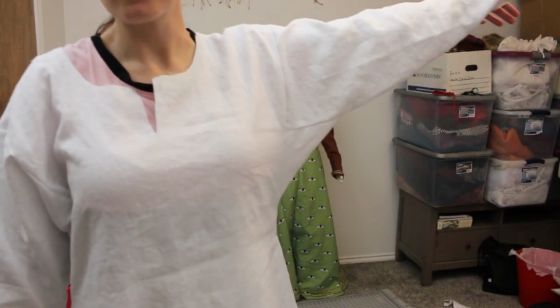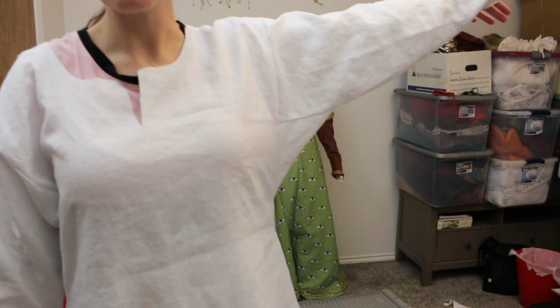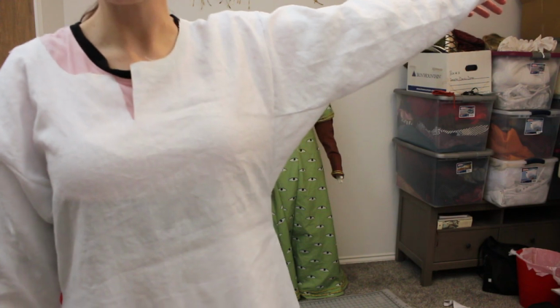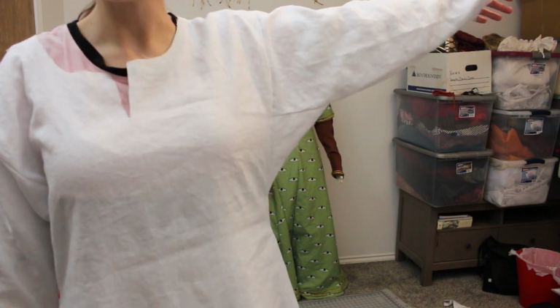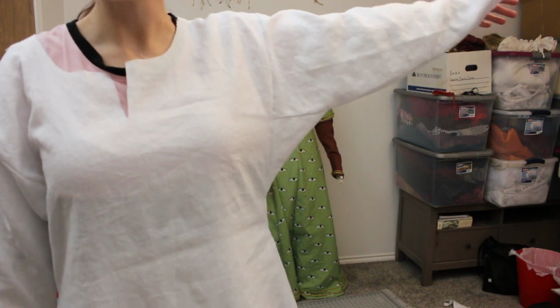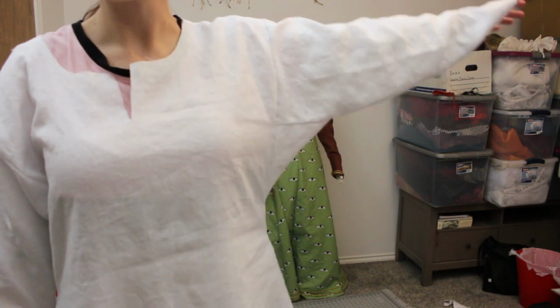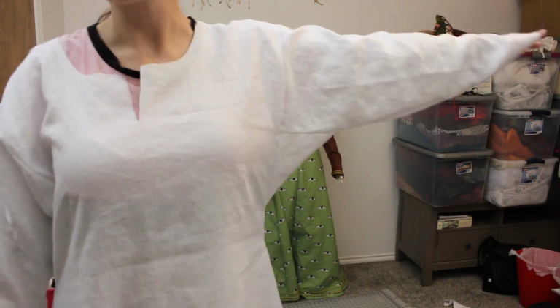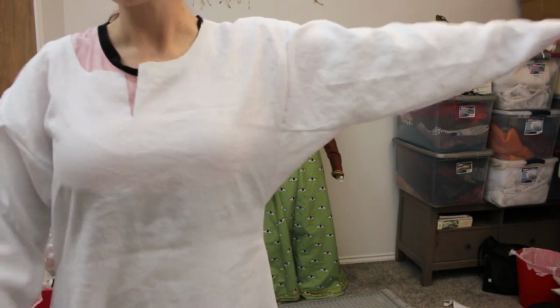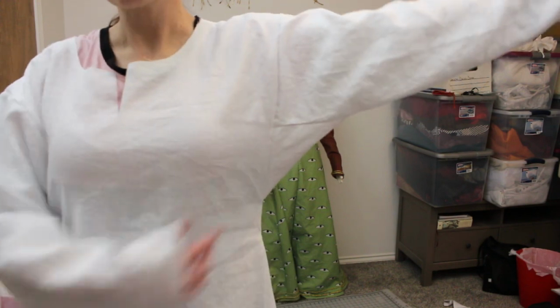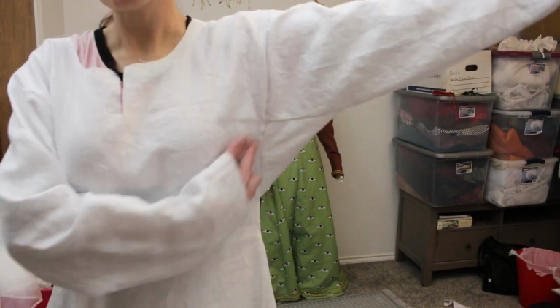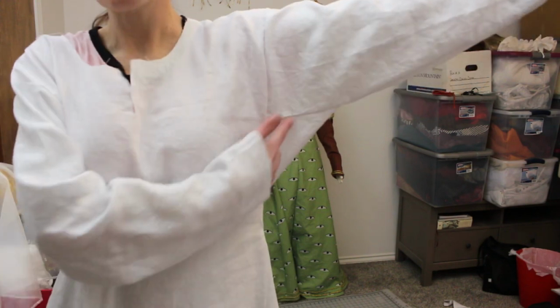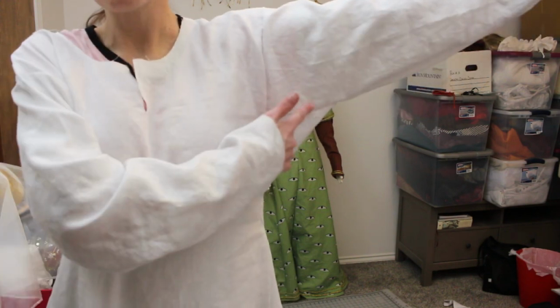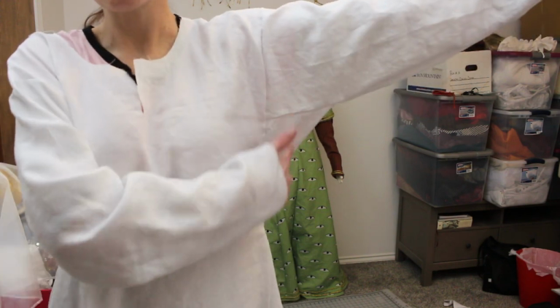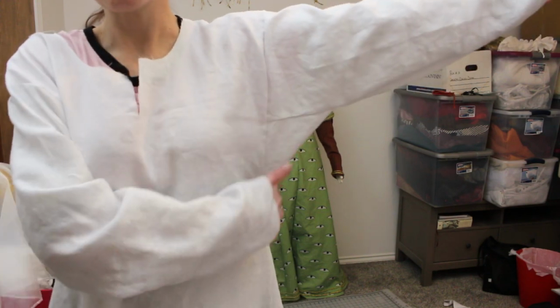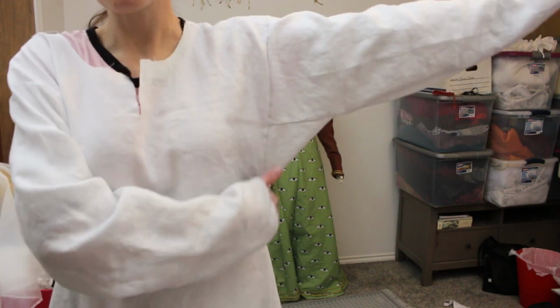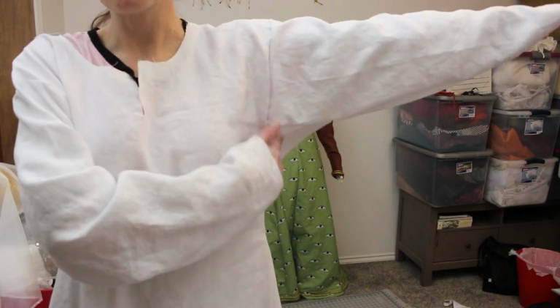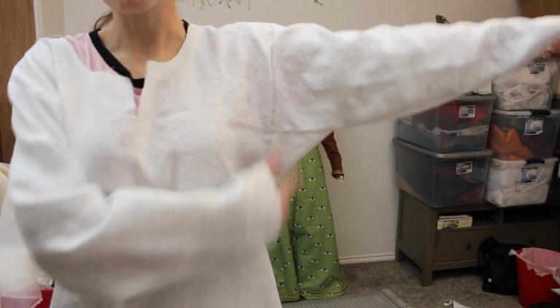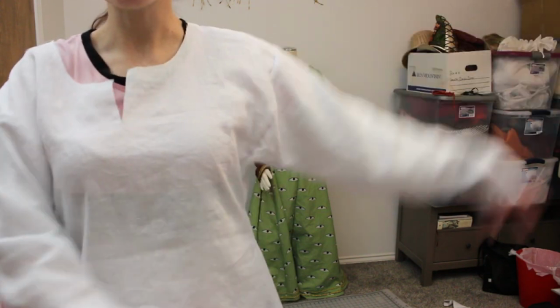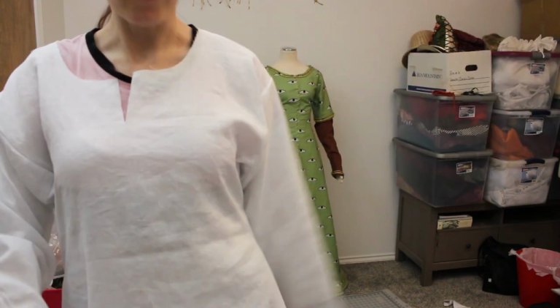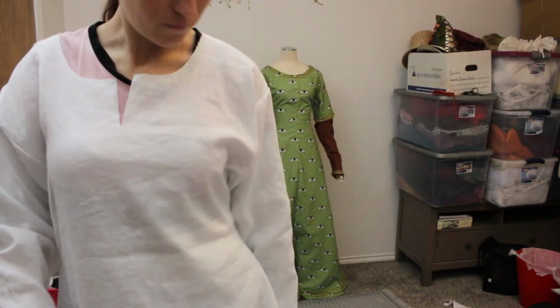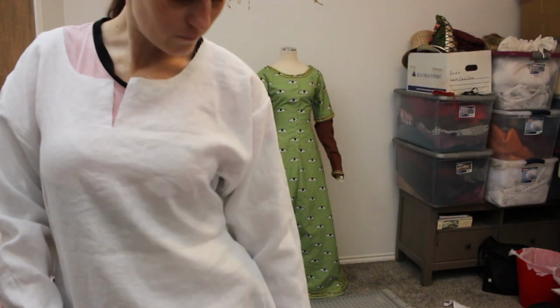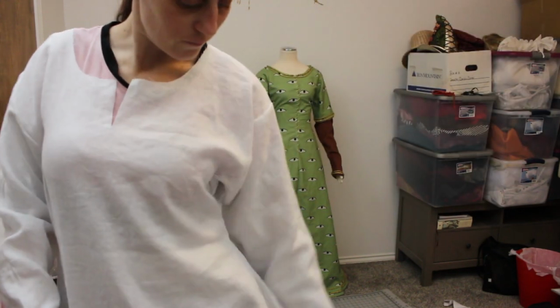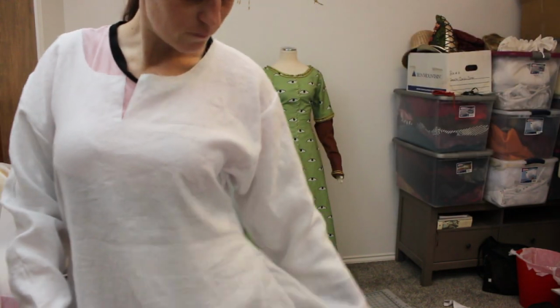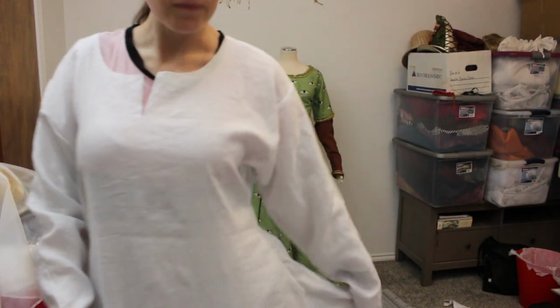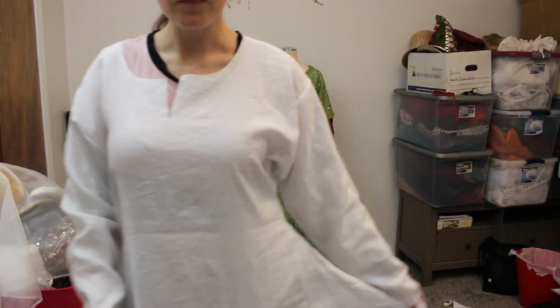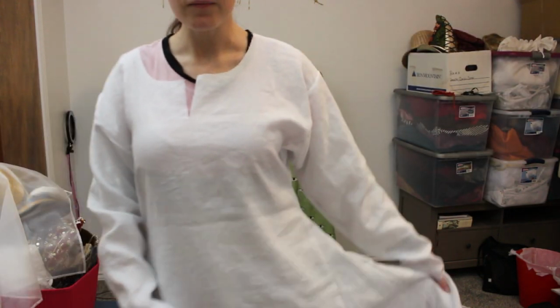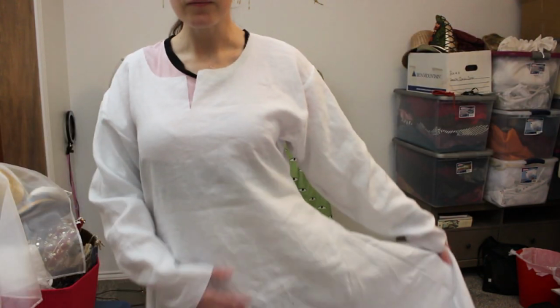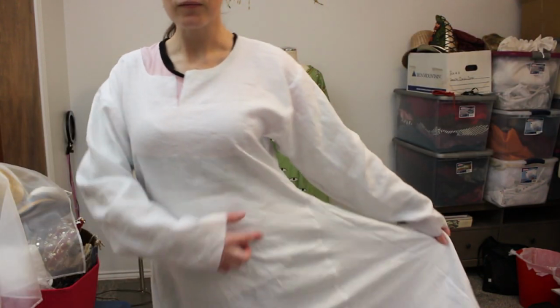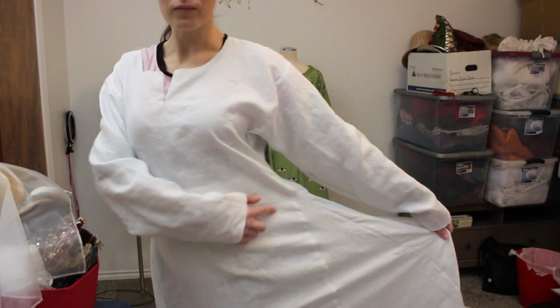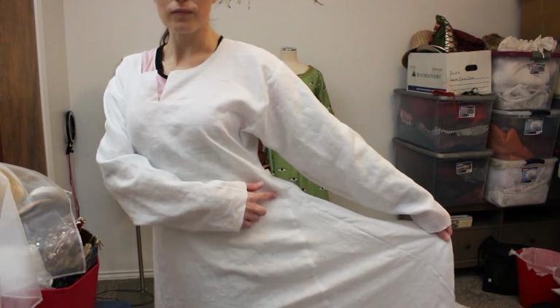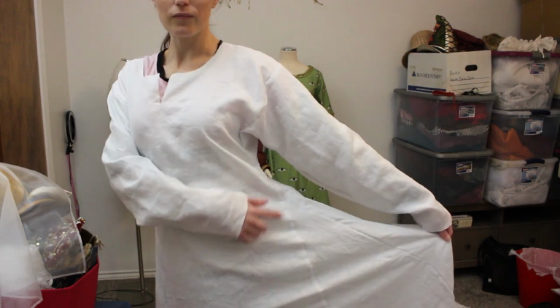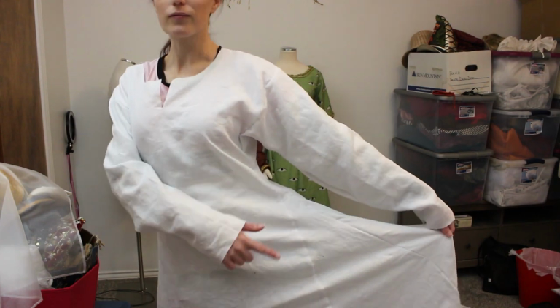Trying it on and it fits great! I really like it. Now it just needs some hemming.